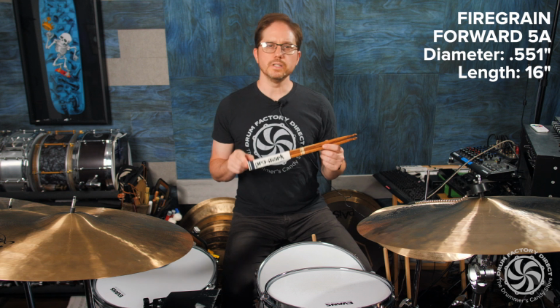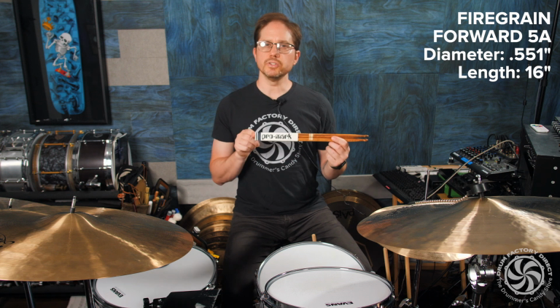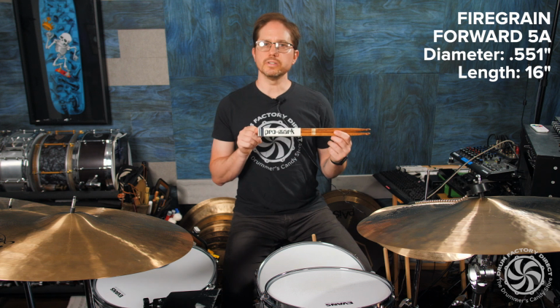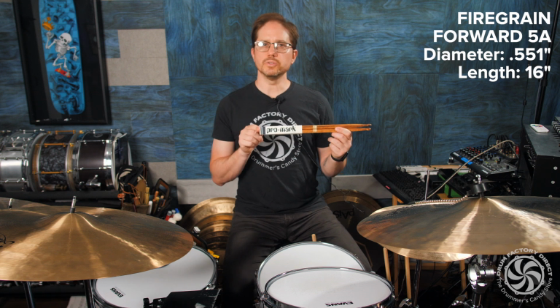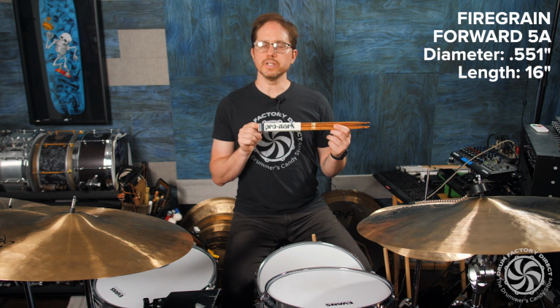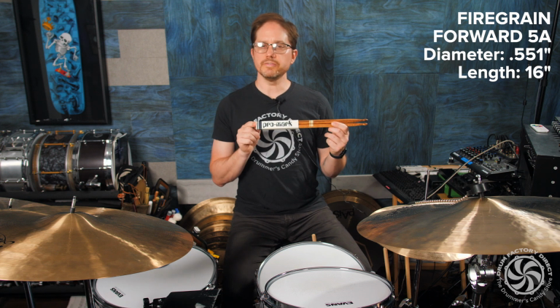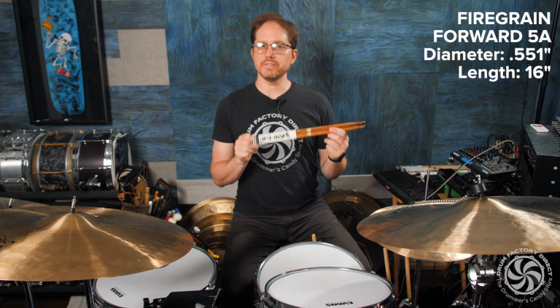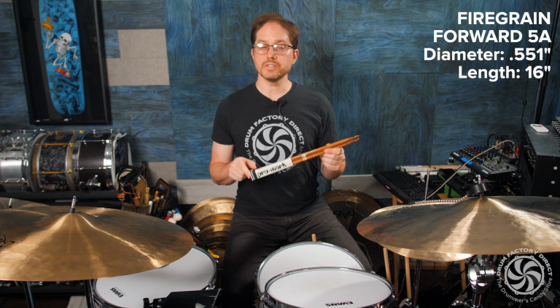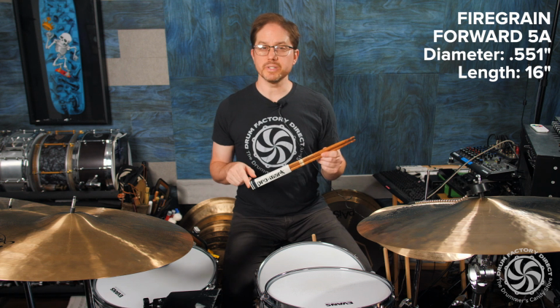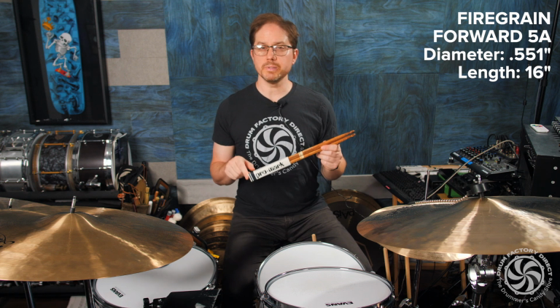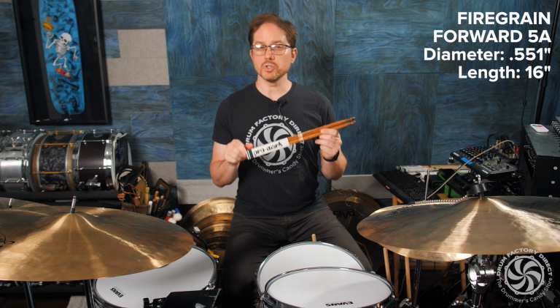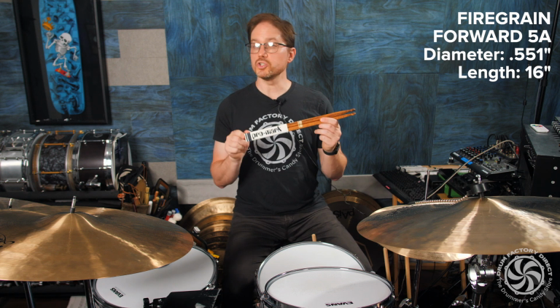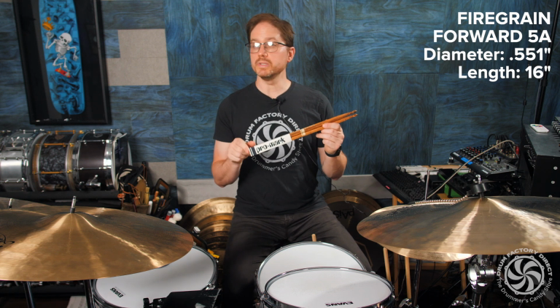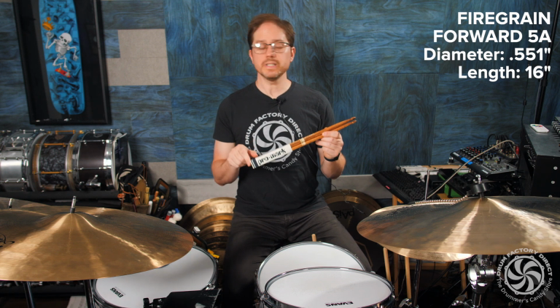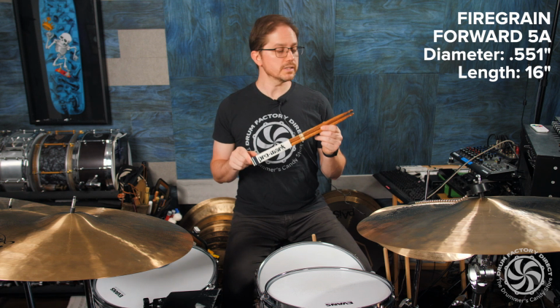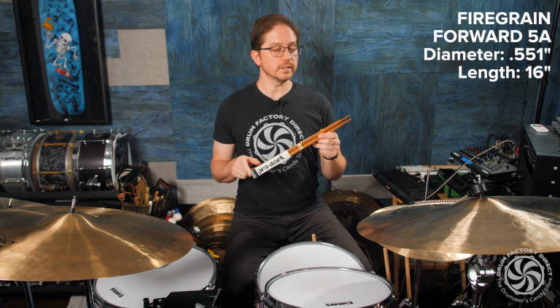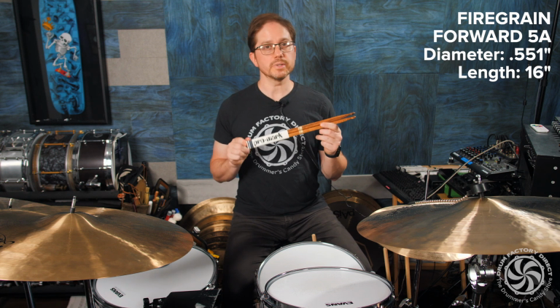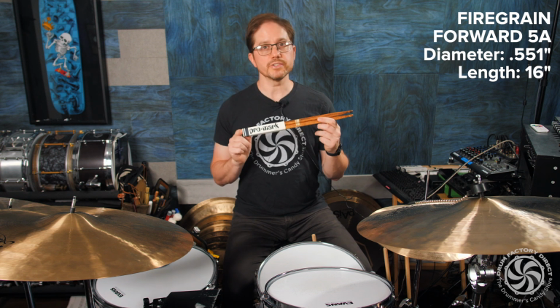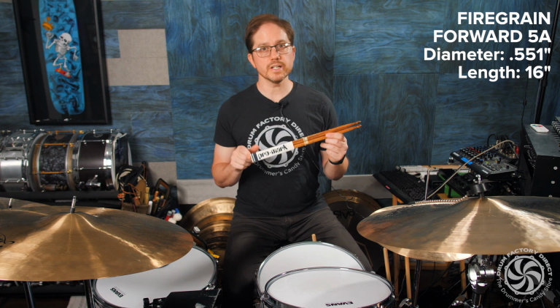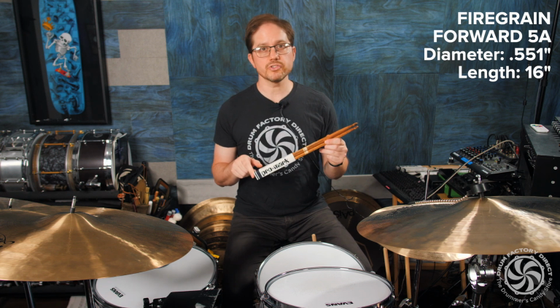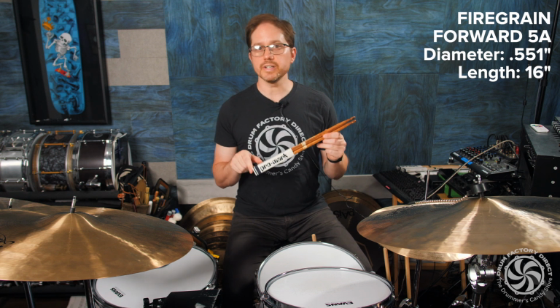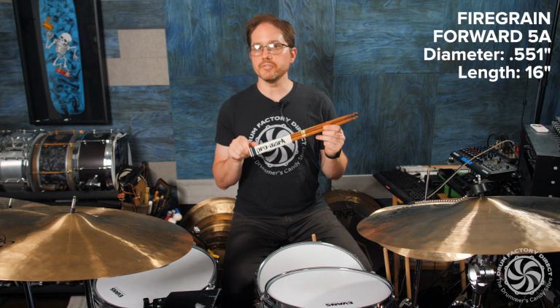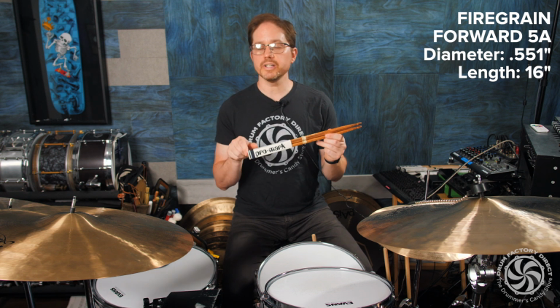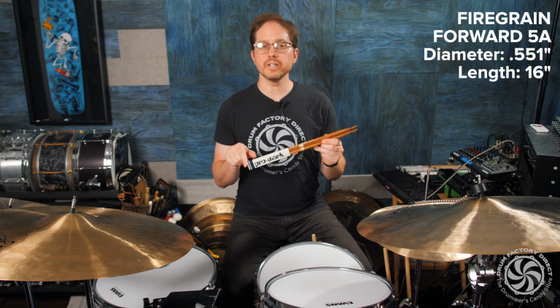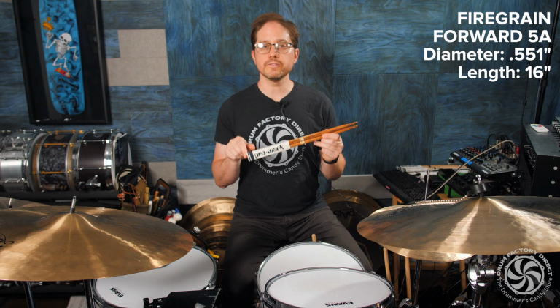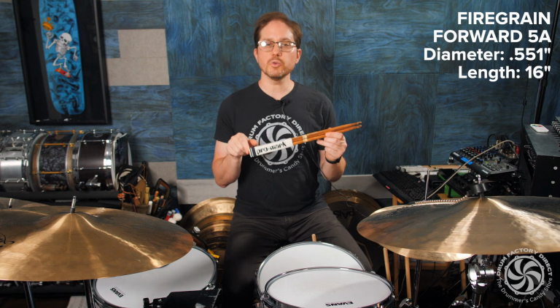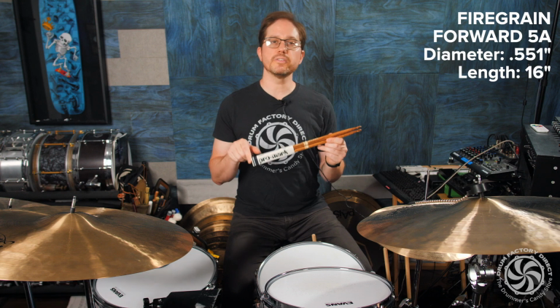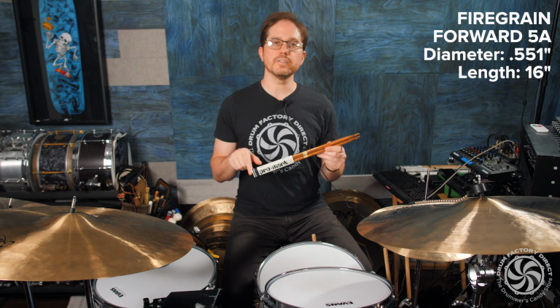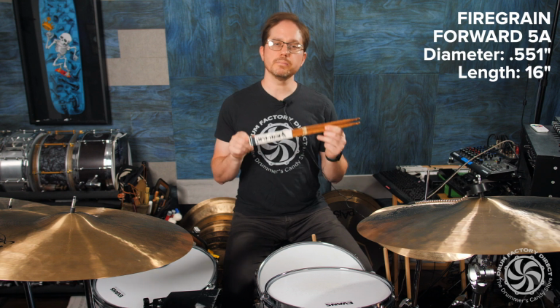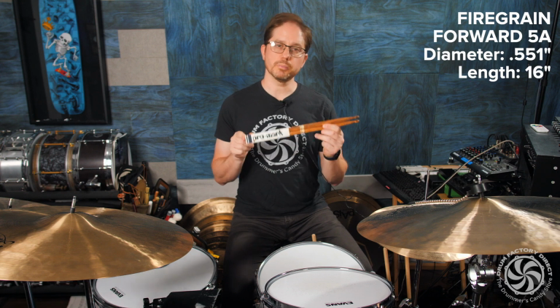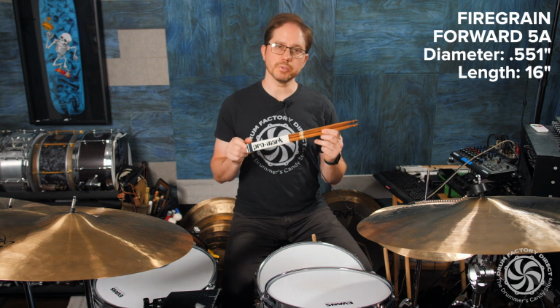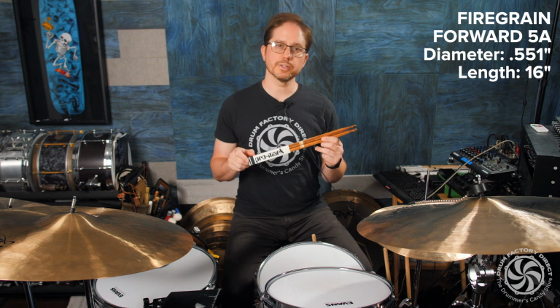If you're looking for a 5A stick with a bit more durability and a slightly brighter sound, try the Firegrain FWD 5A by Promark.